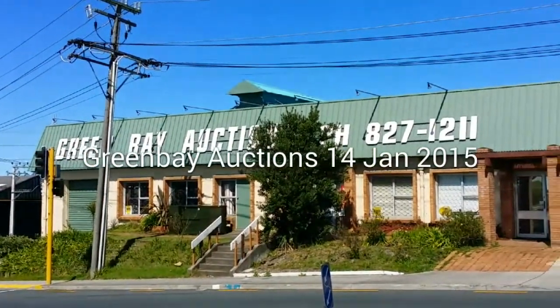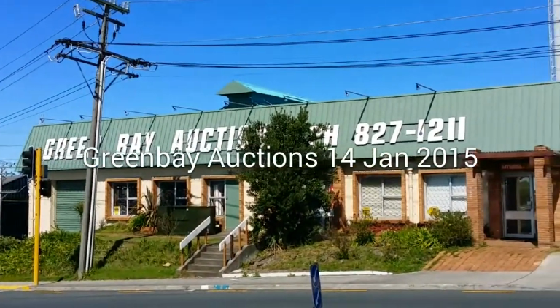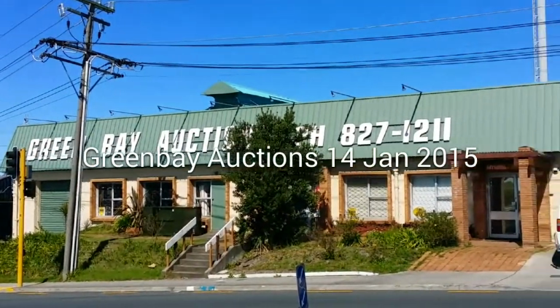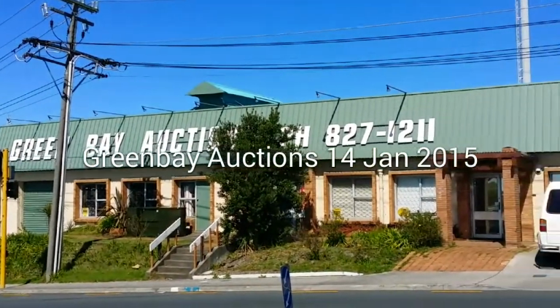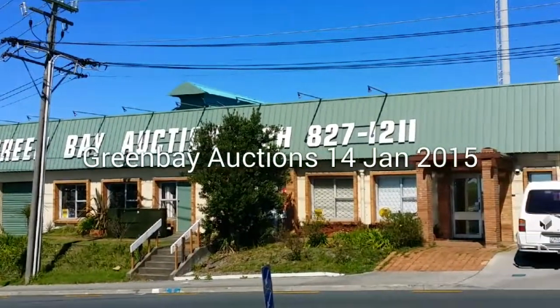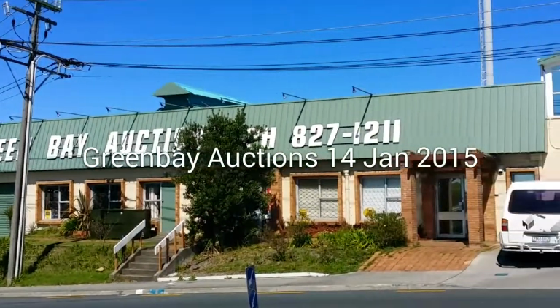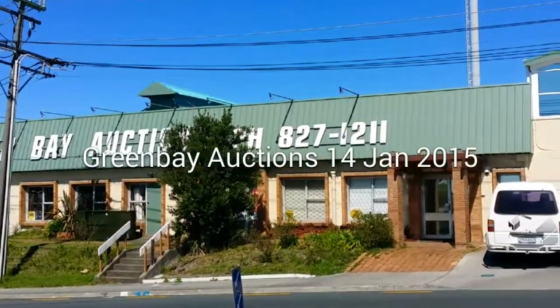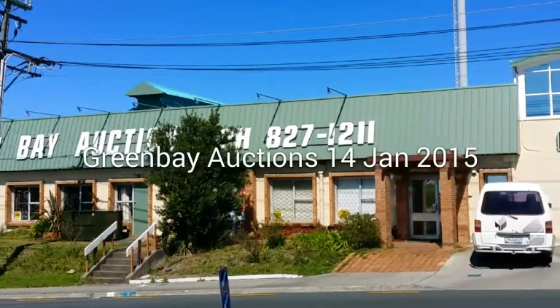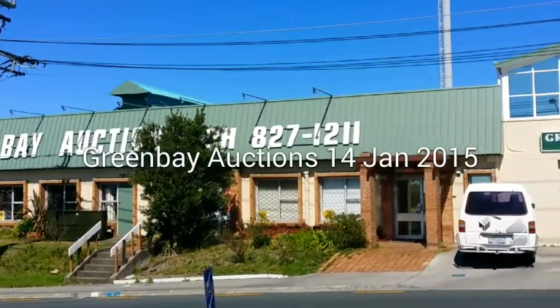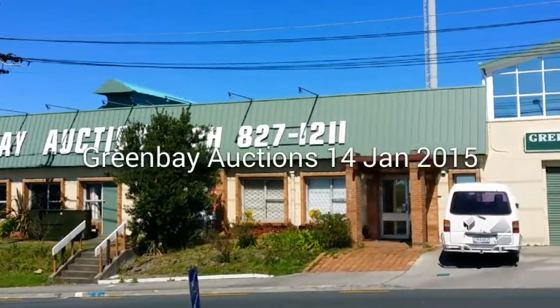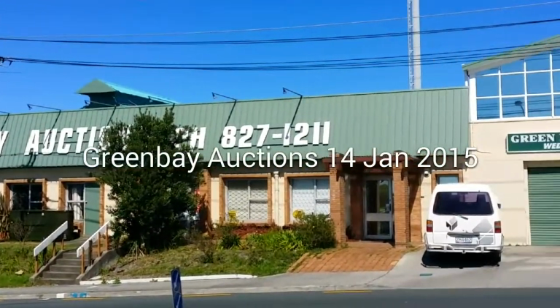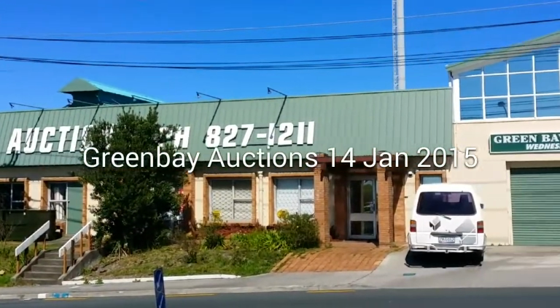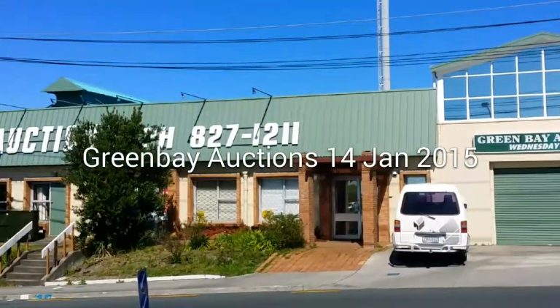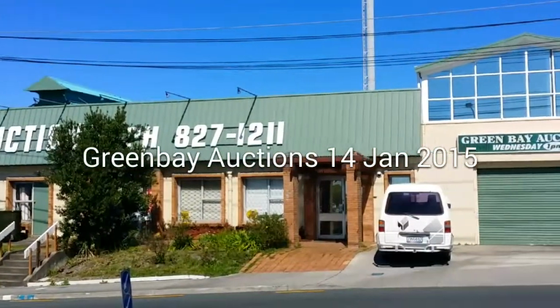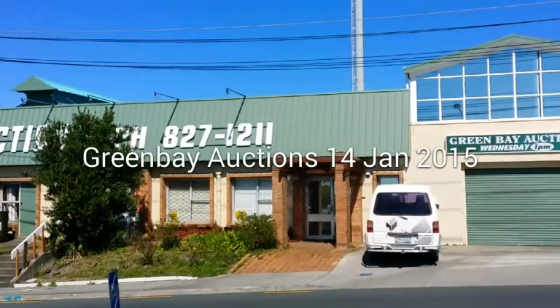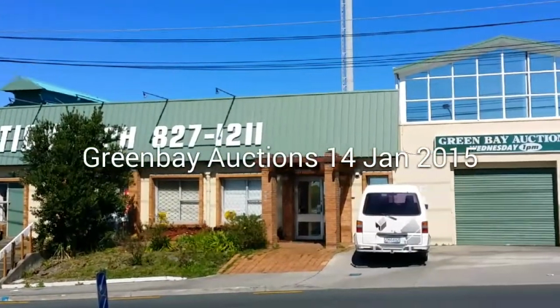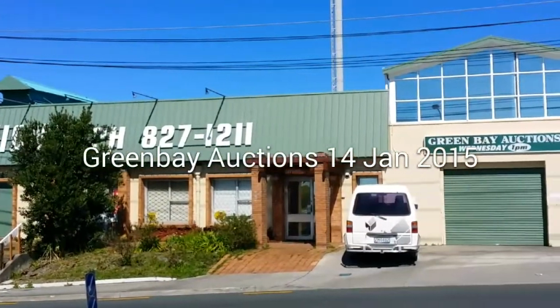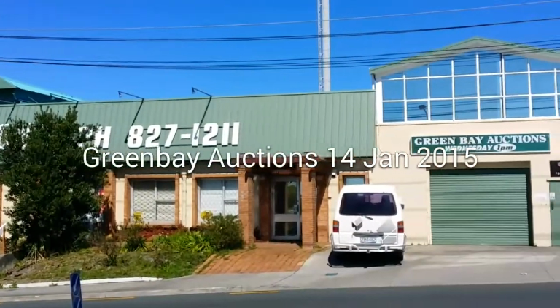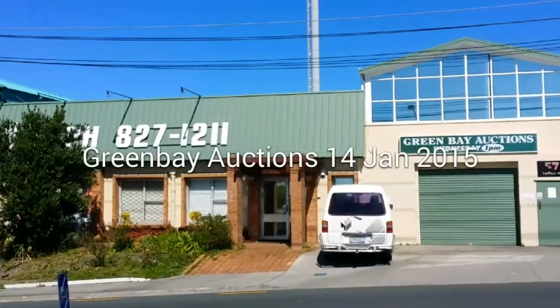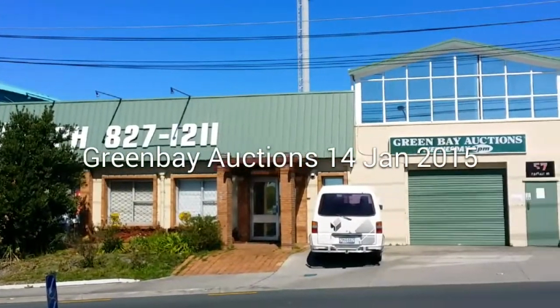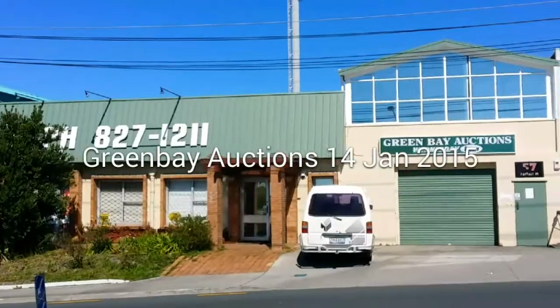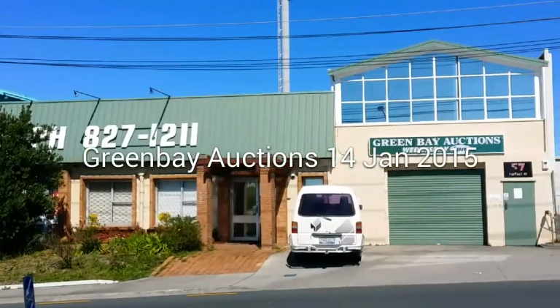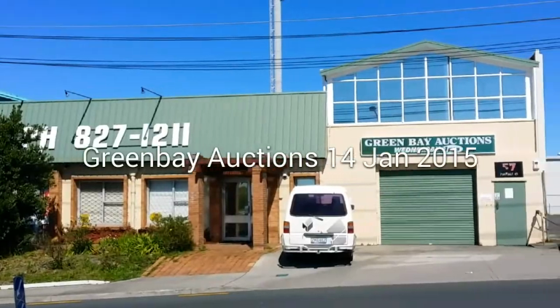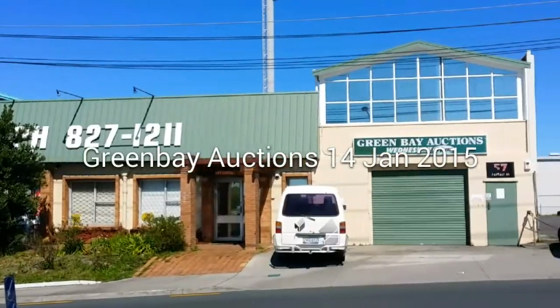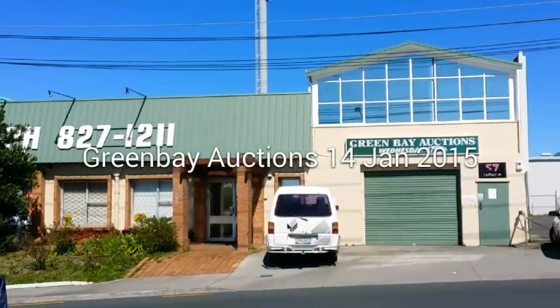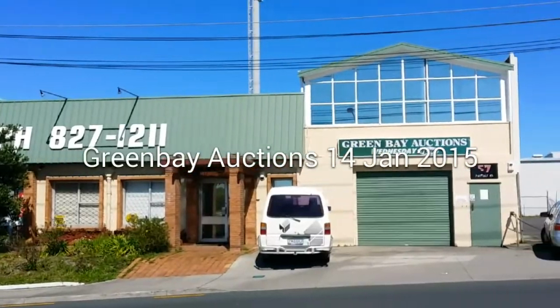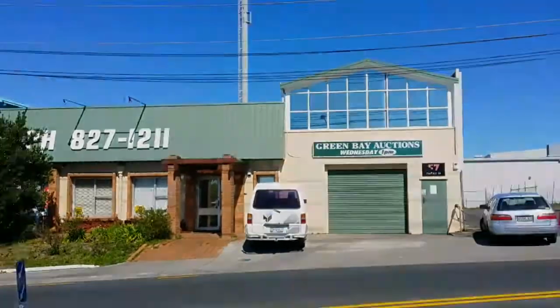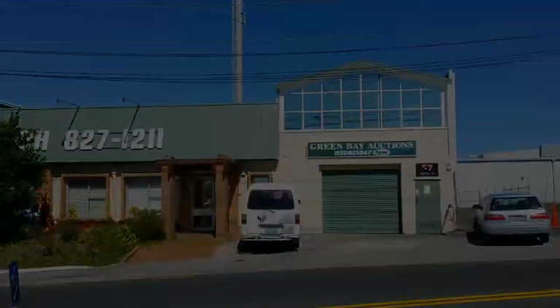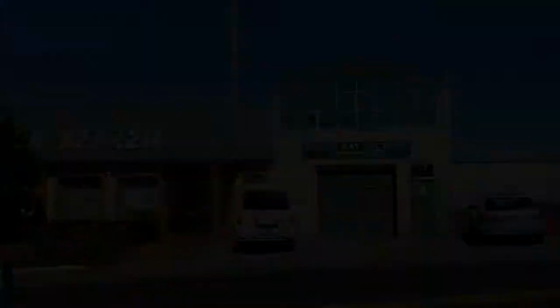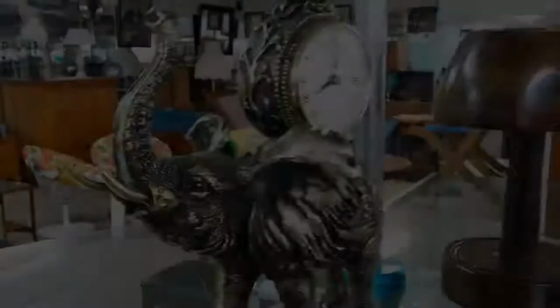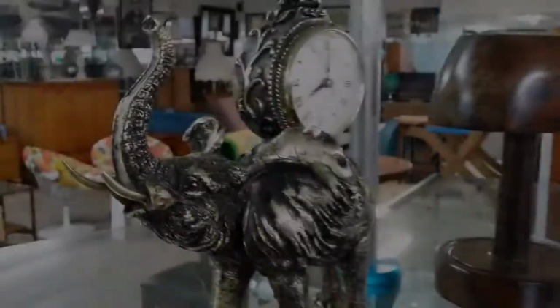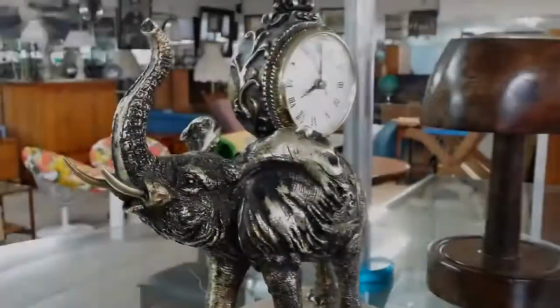Hi there, welcome to Green Bay Auctions for Wednesday the 14th of January. We're in January, that's amazing.